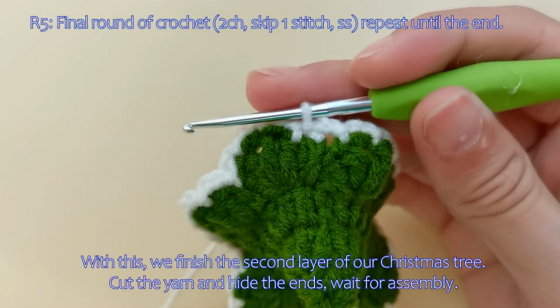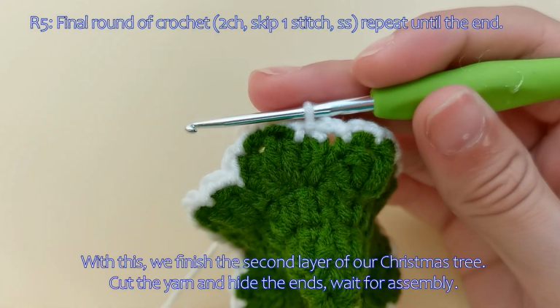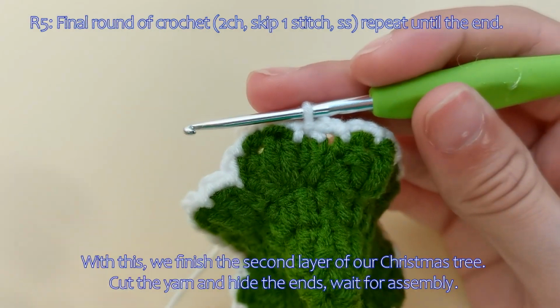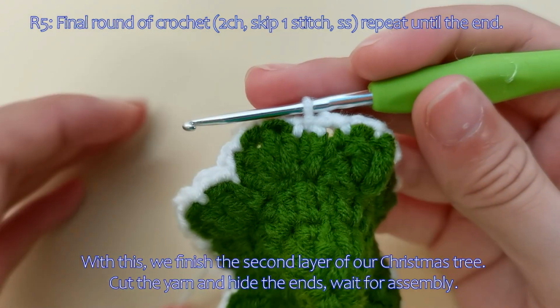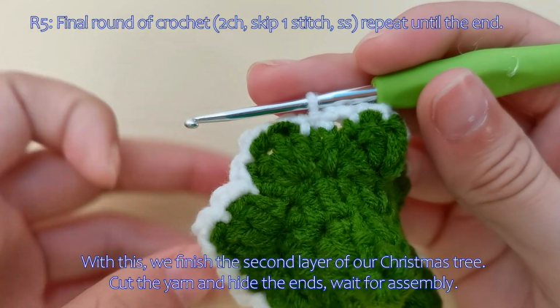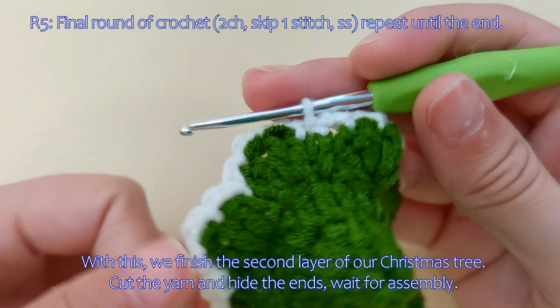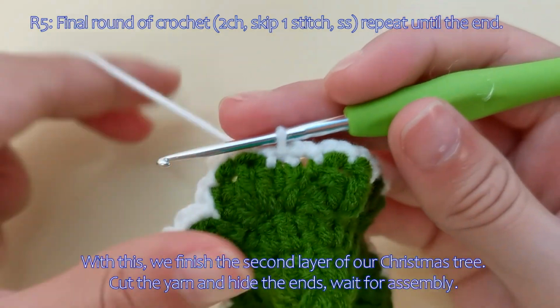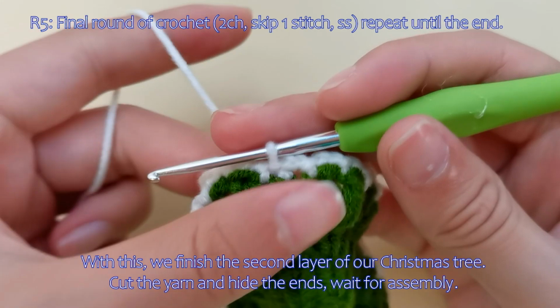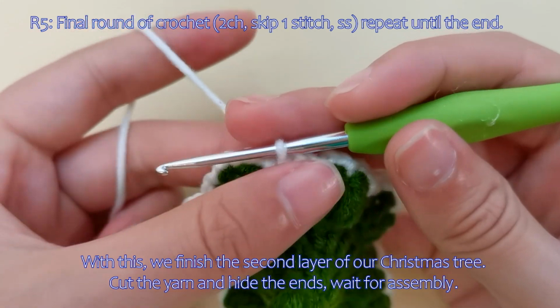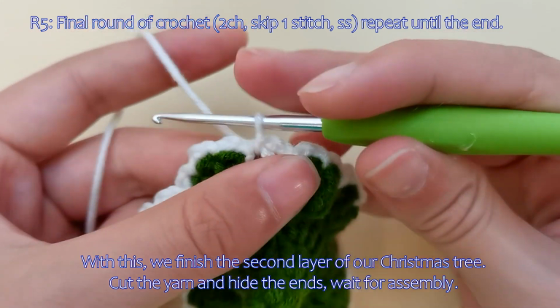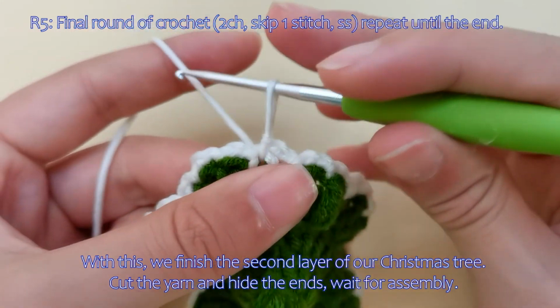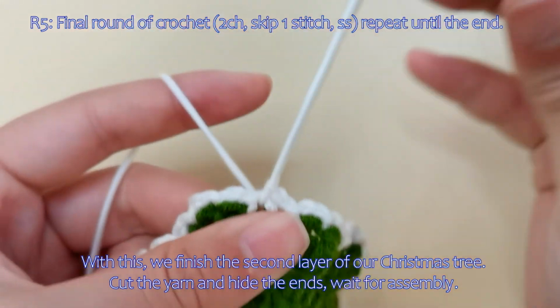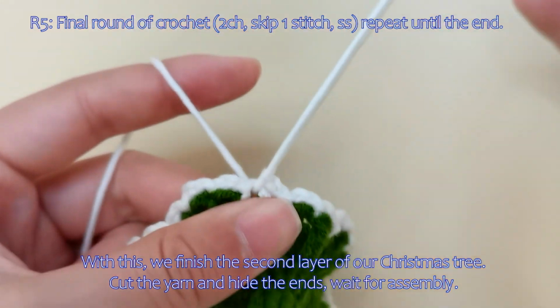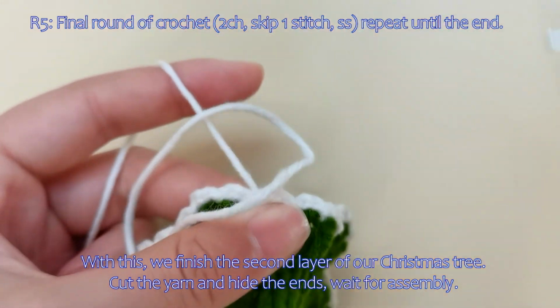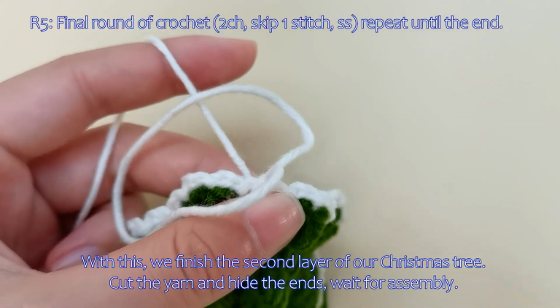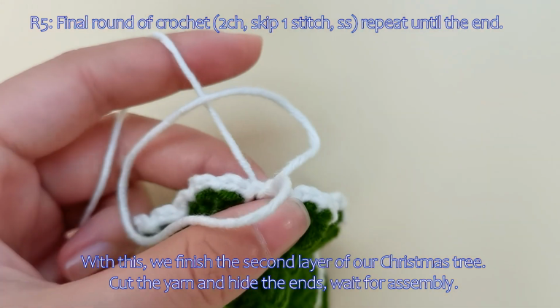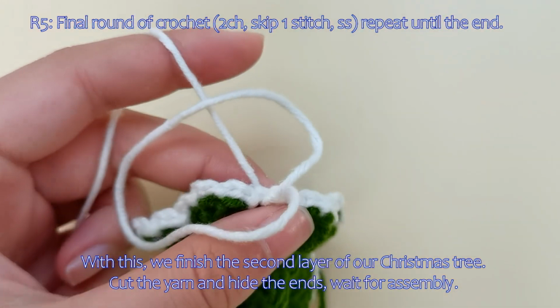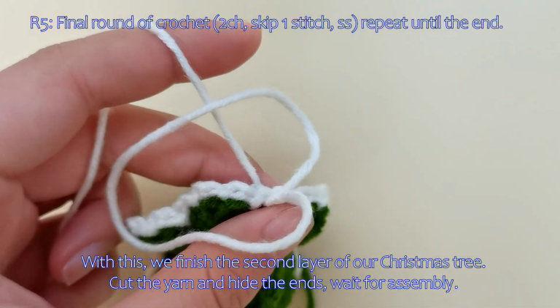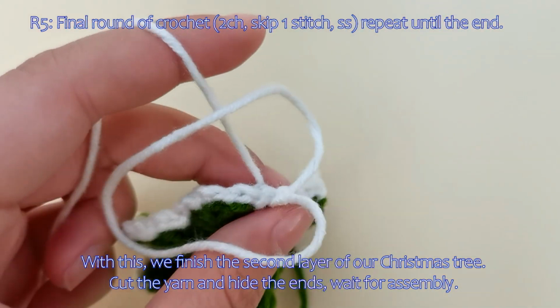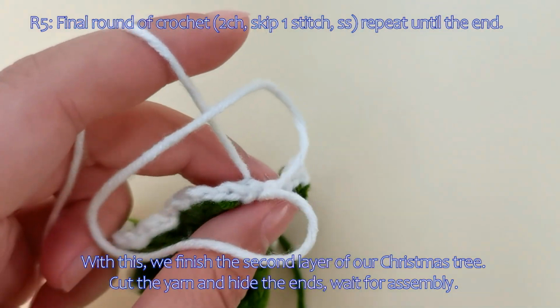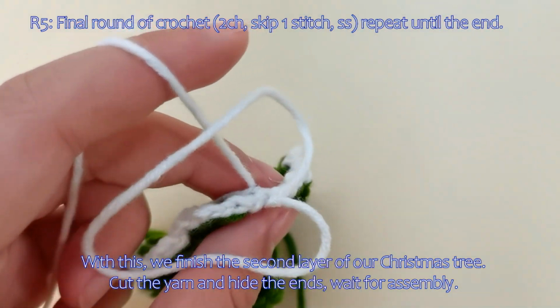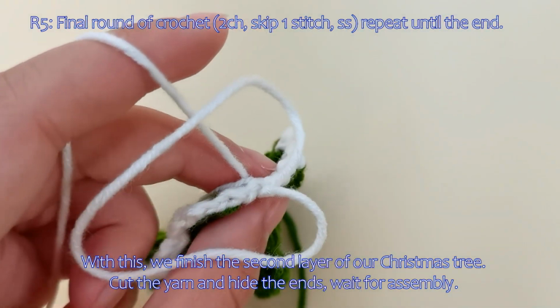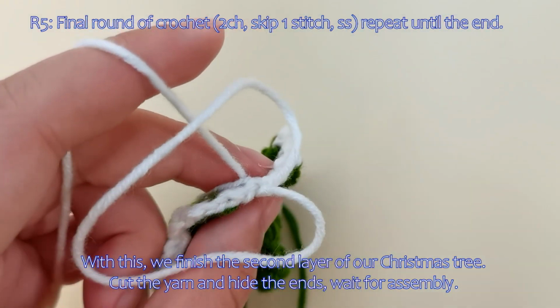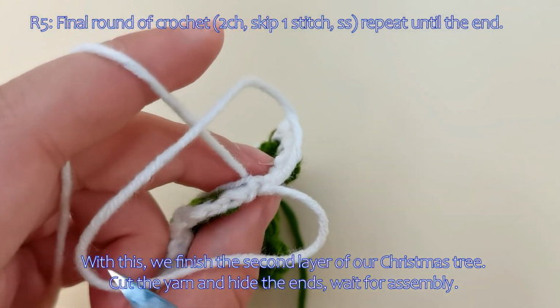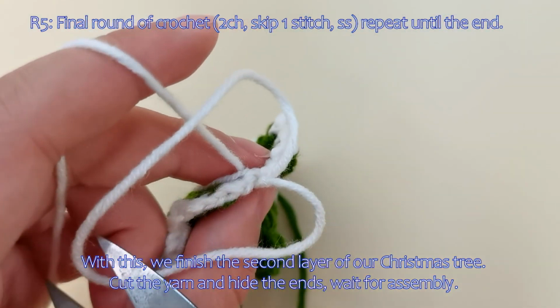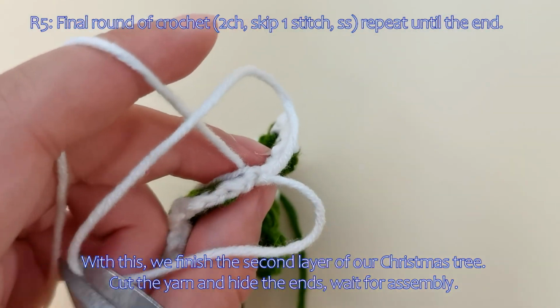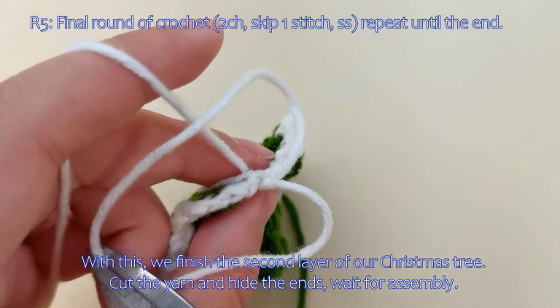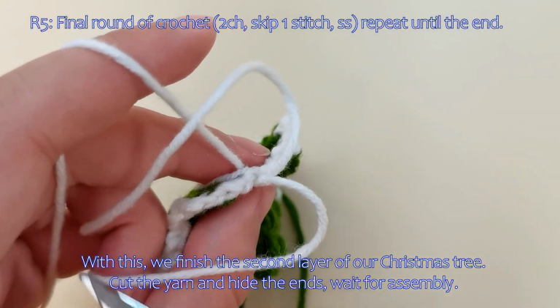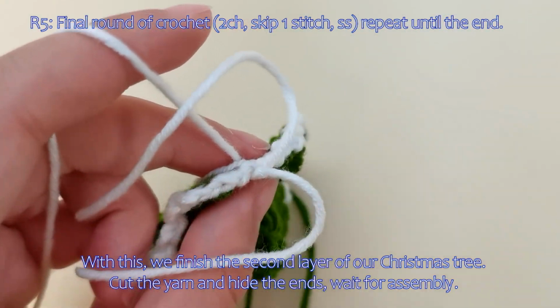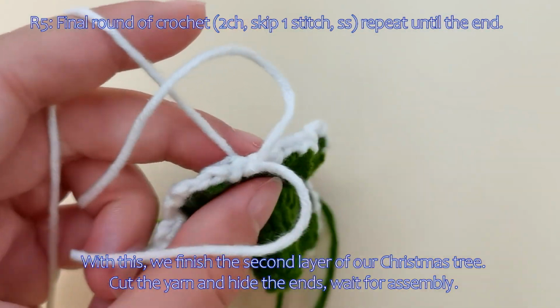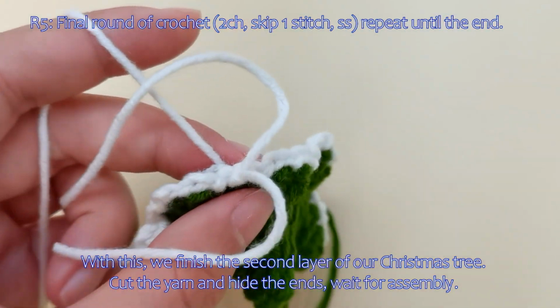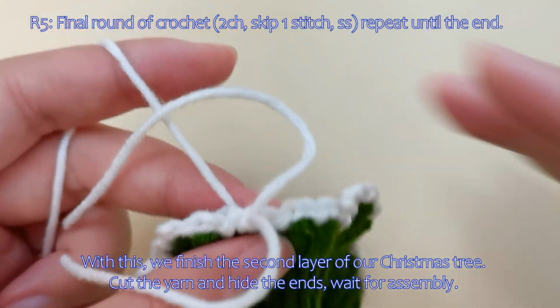With this, we finish the second layer of our Christmas tree. Cut the yarn and hide the ends, and wait for assembly.